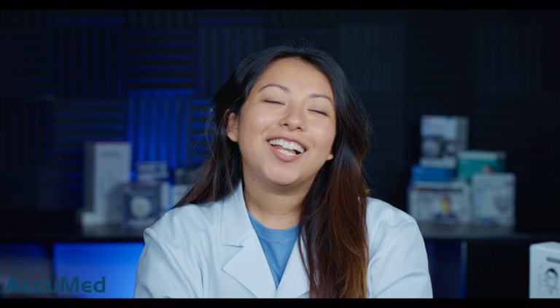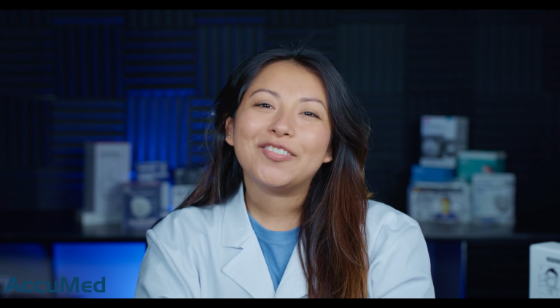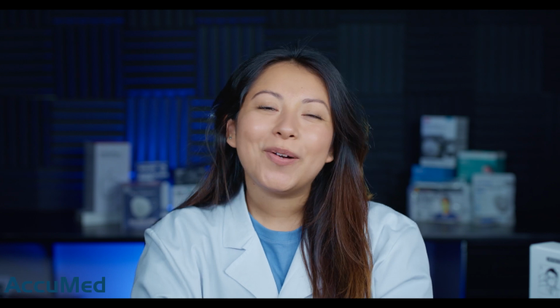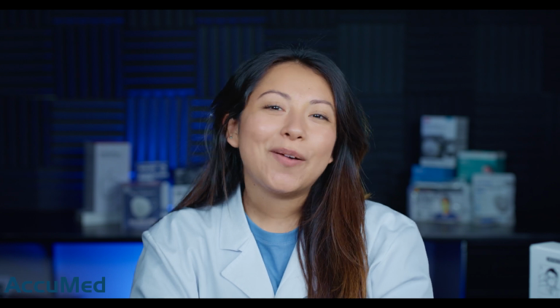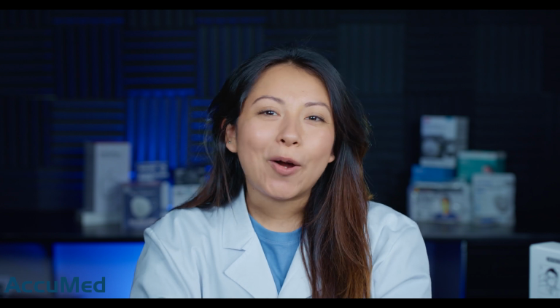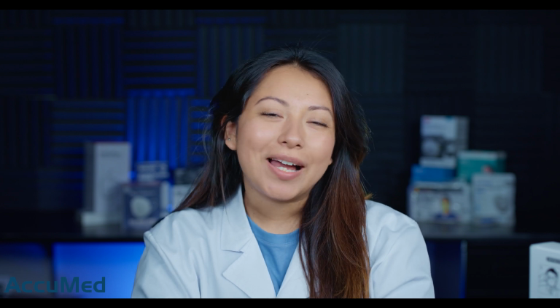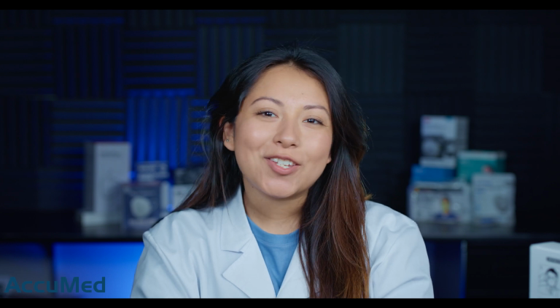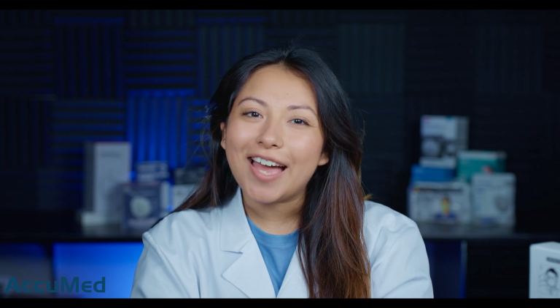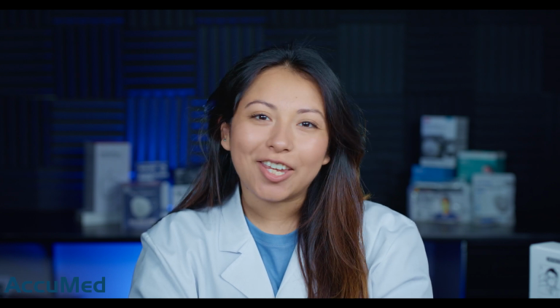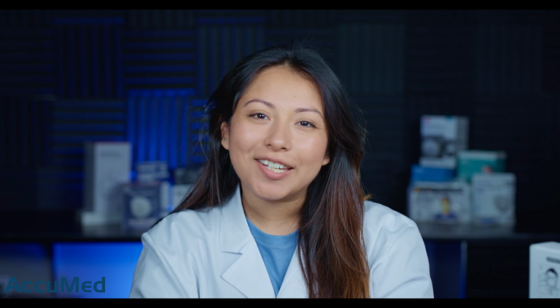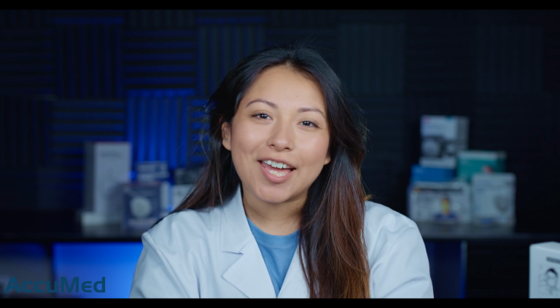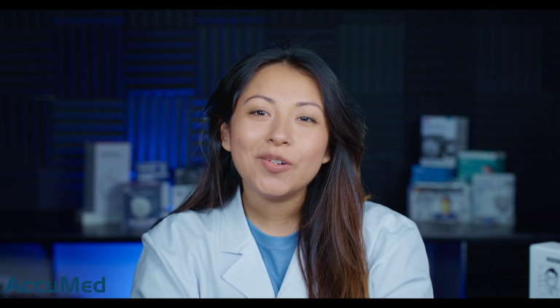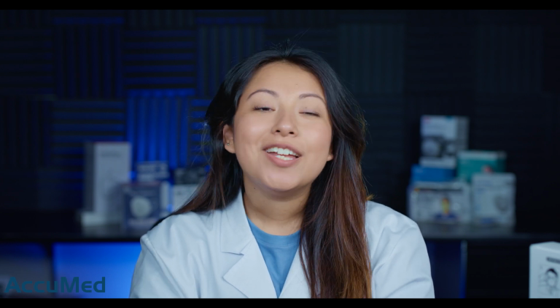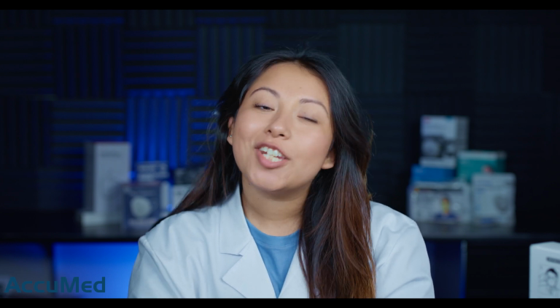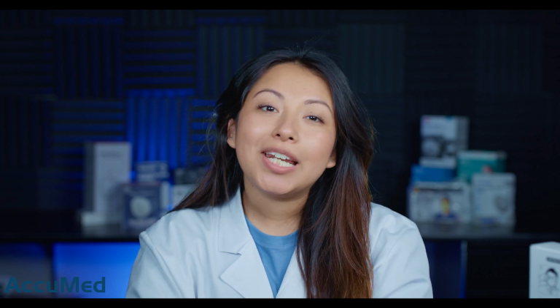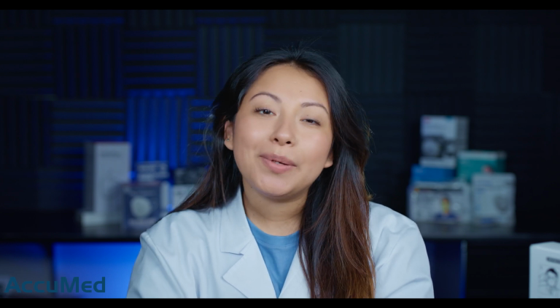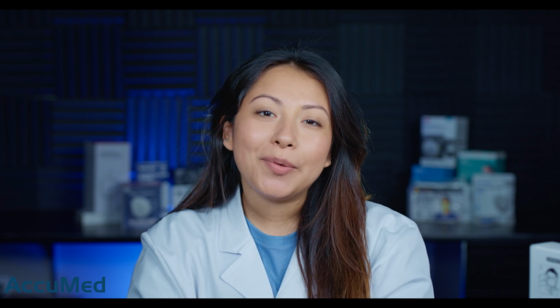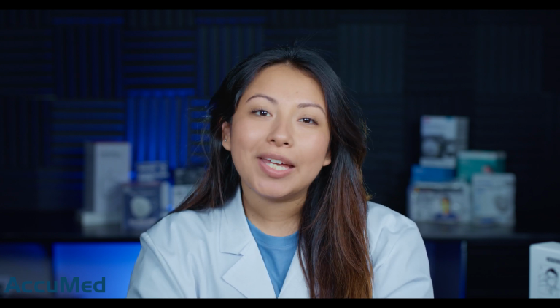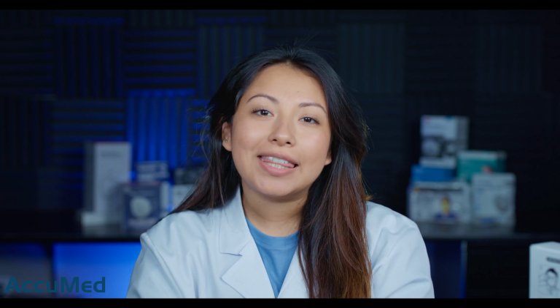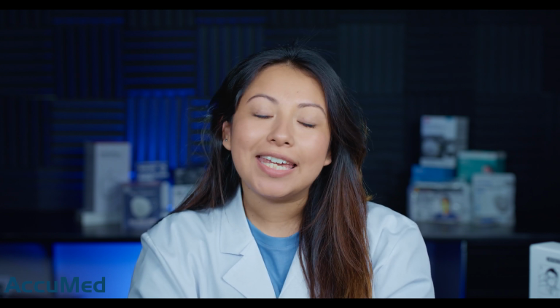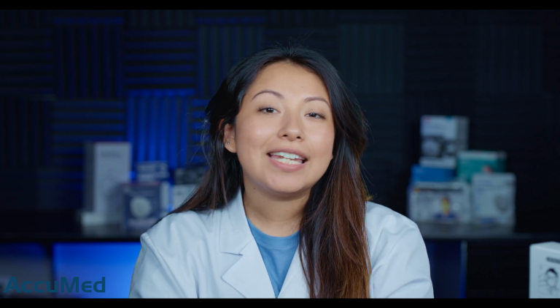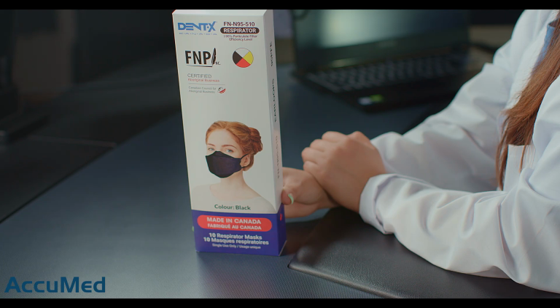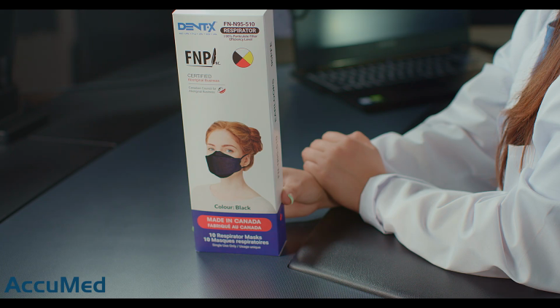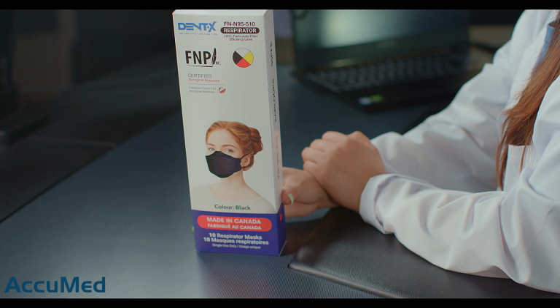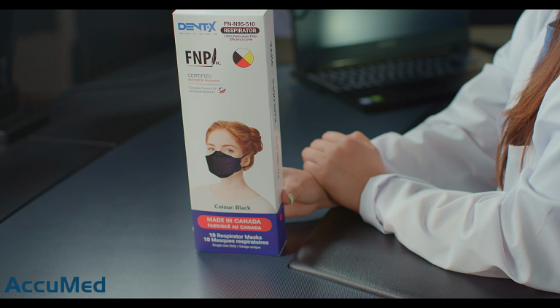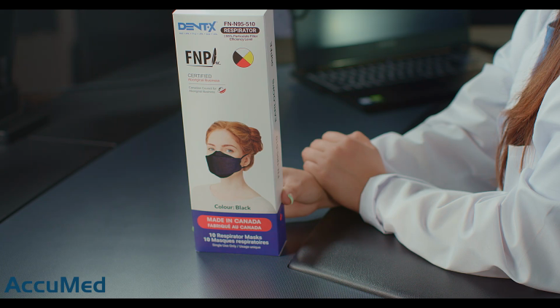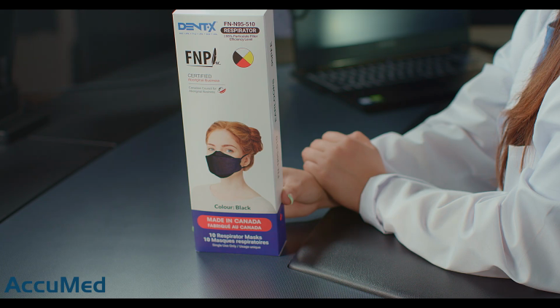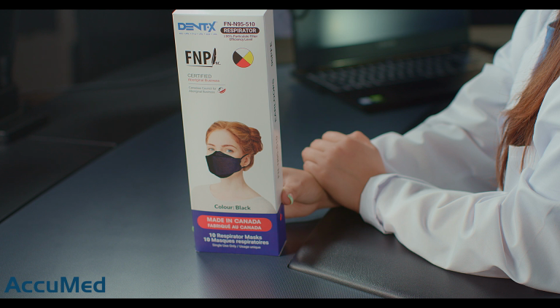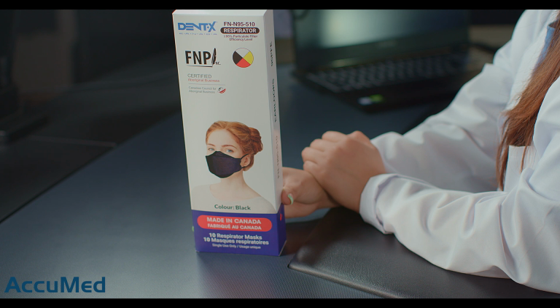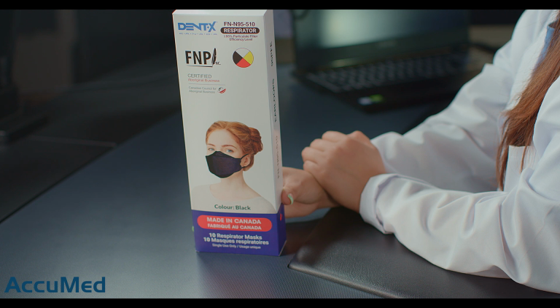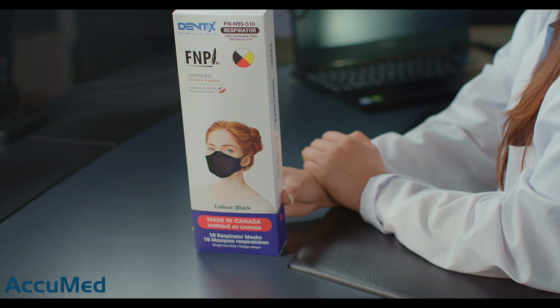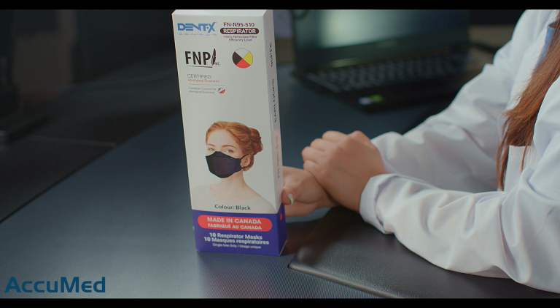Hello everyone and welcome back to the Acumet channel. Today we're going to be reviewing the DentX N95 respirator.